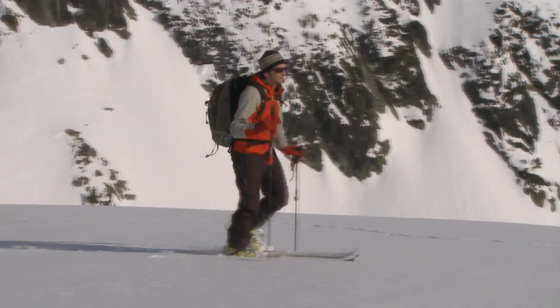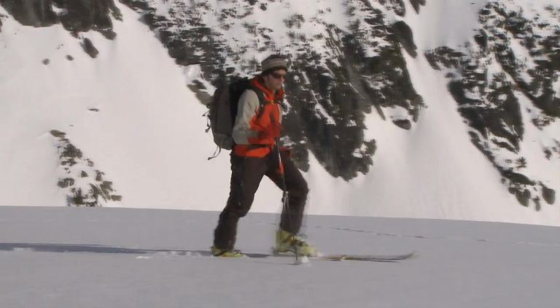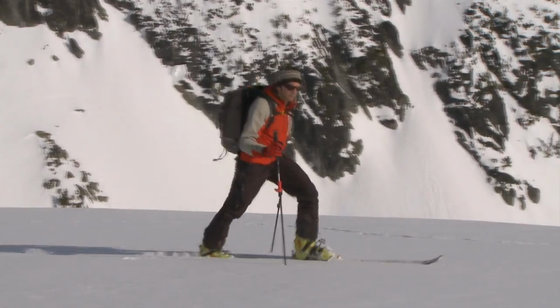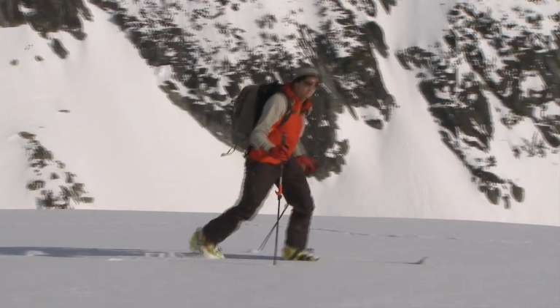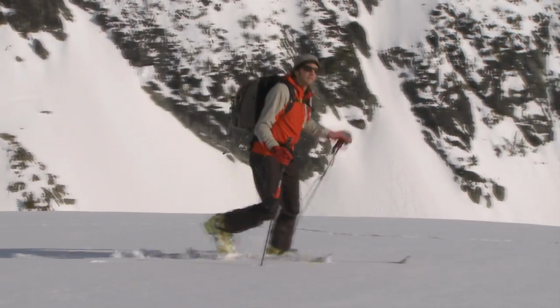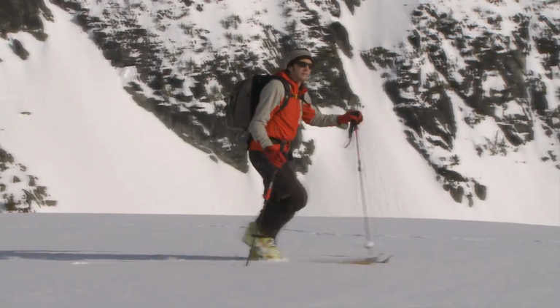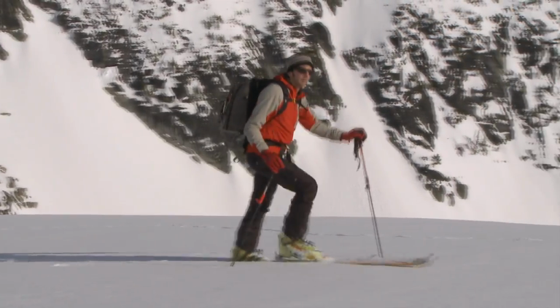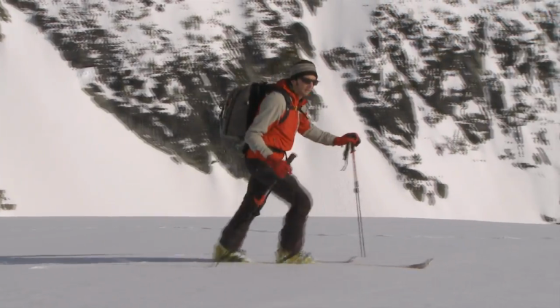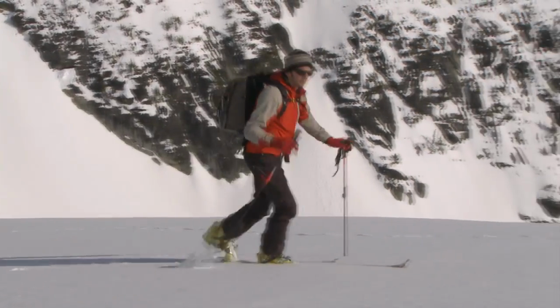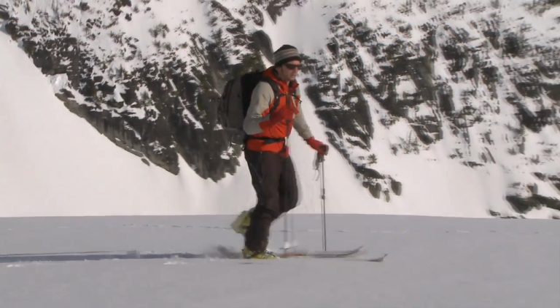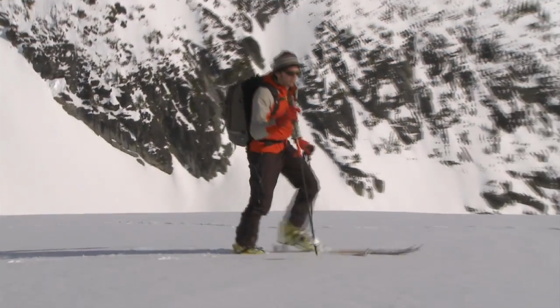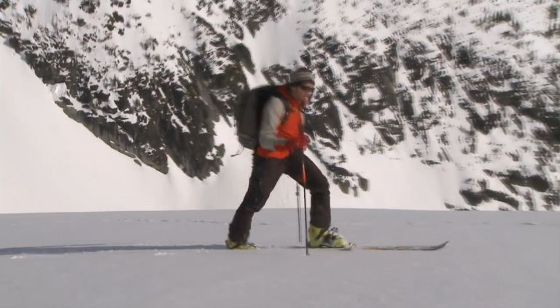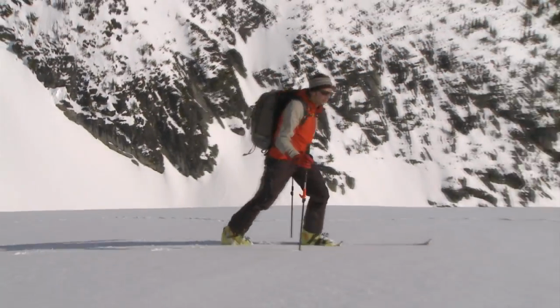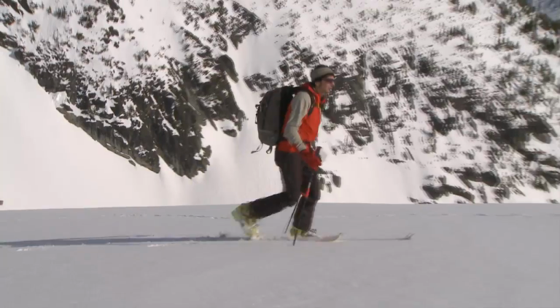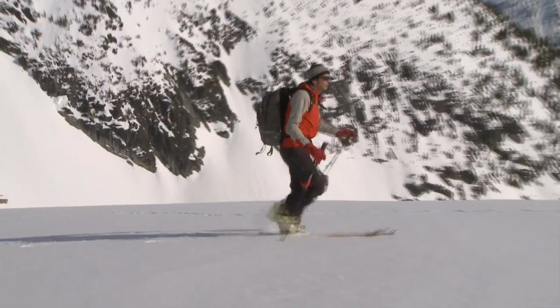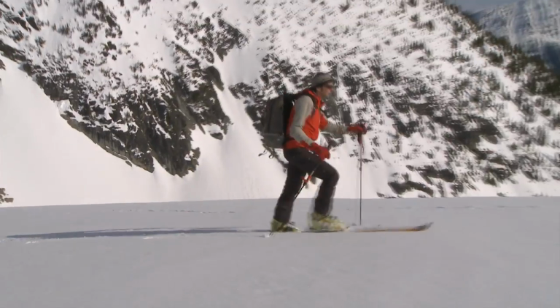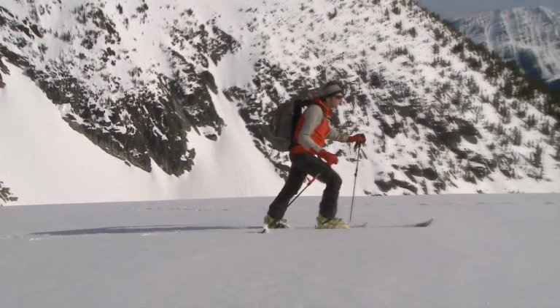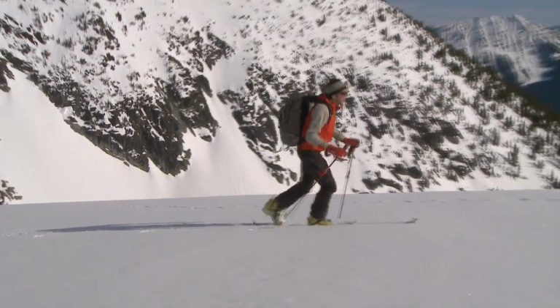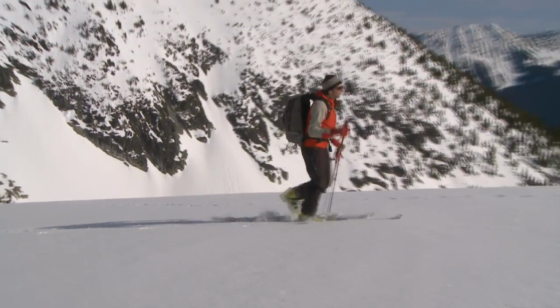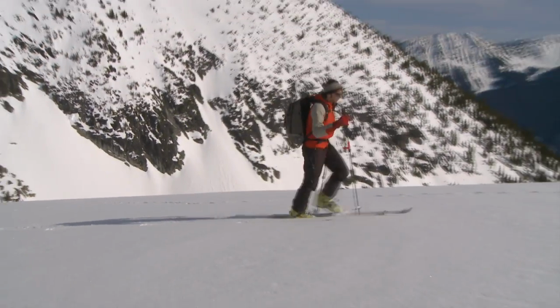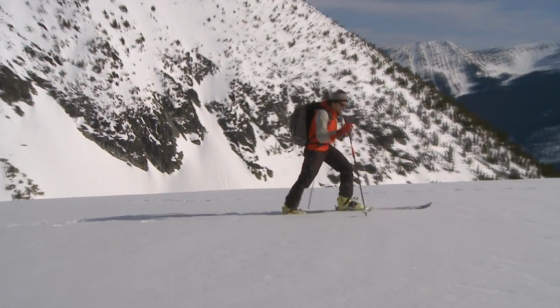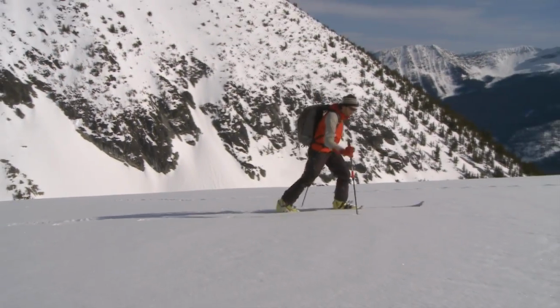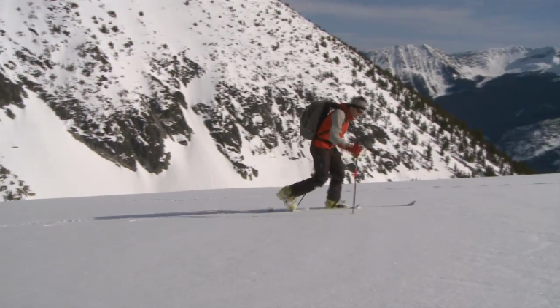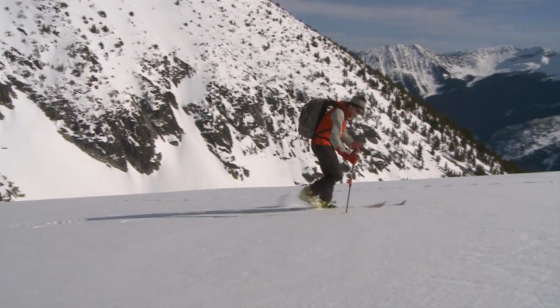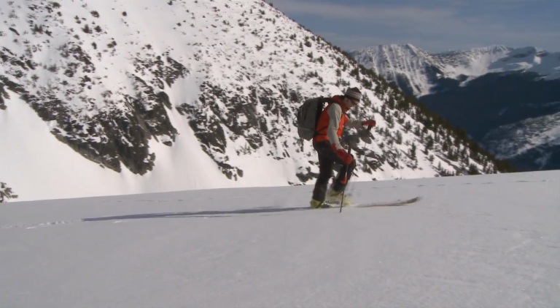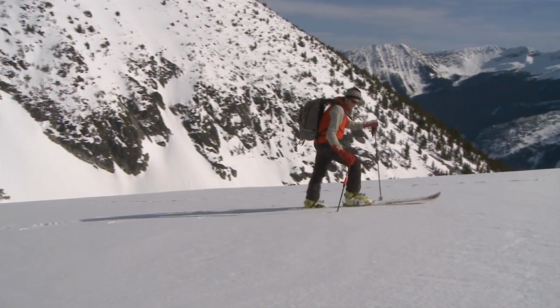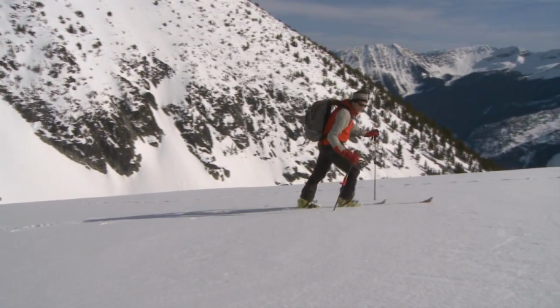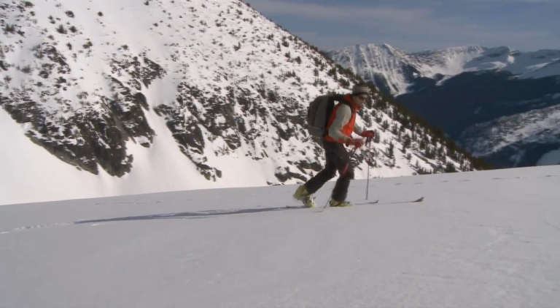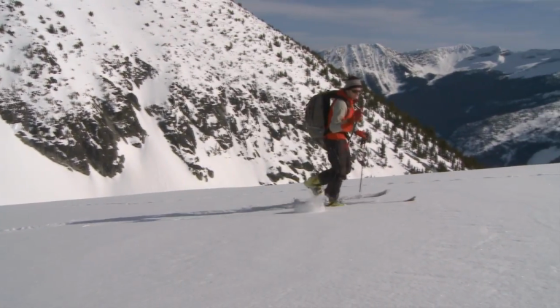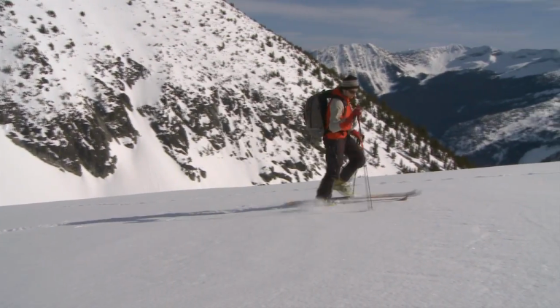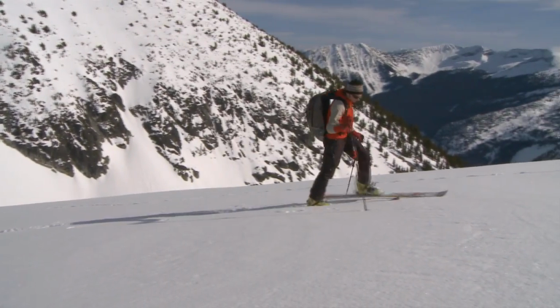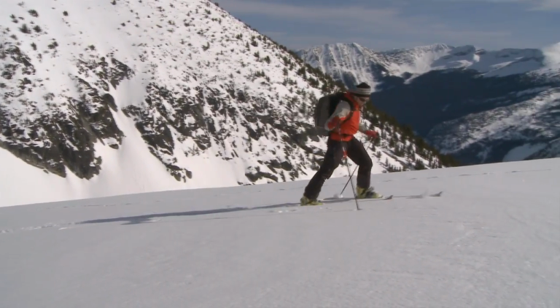It's time to dig a full pit when you really want to know how consolidated a soft slab might be on top of this buried weak layer.